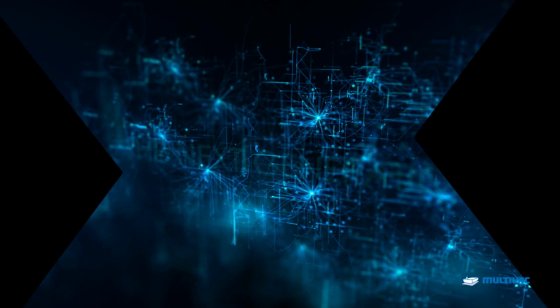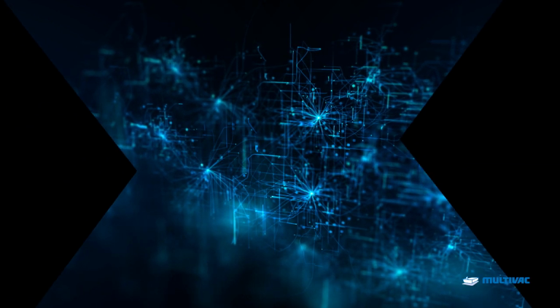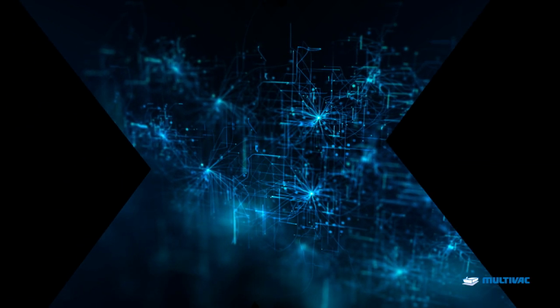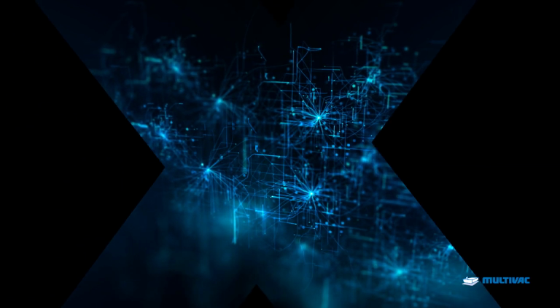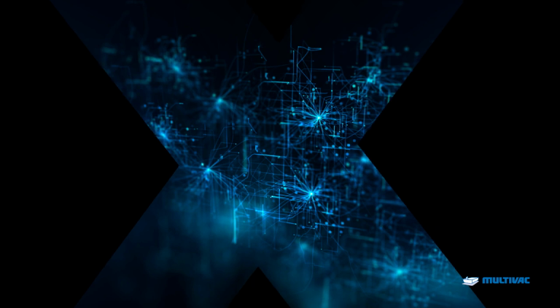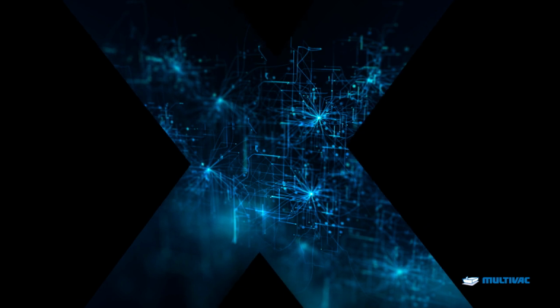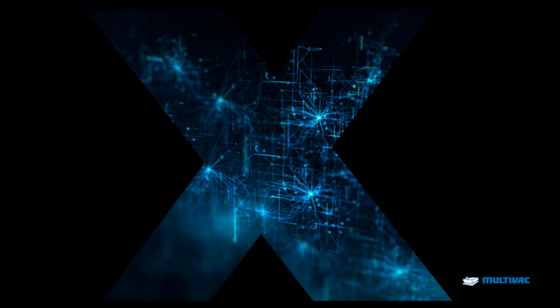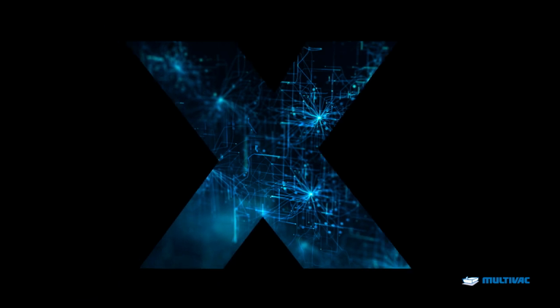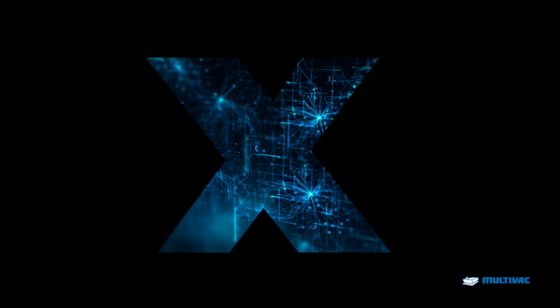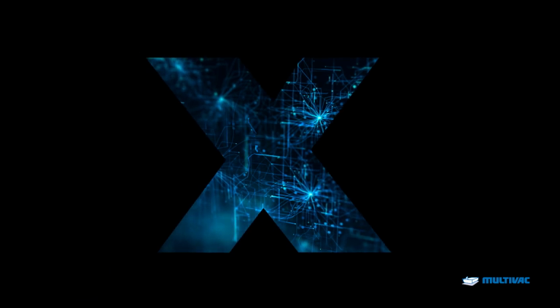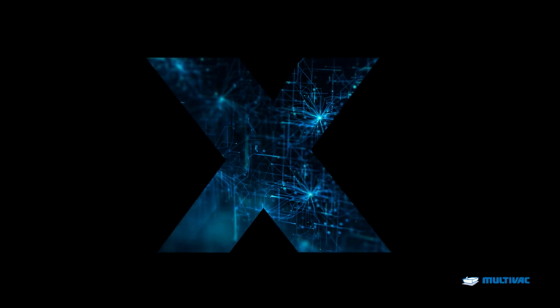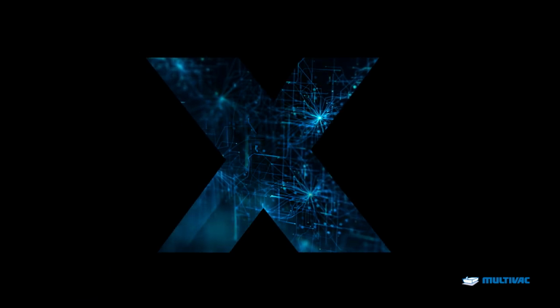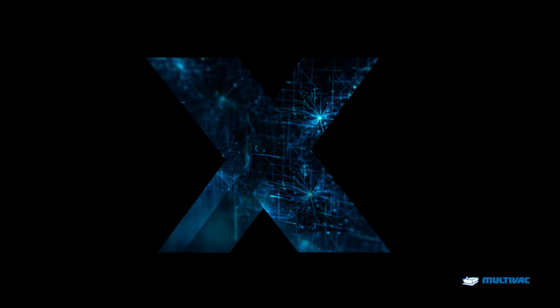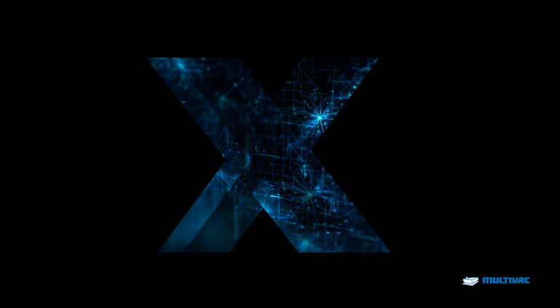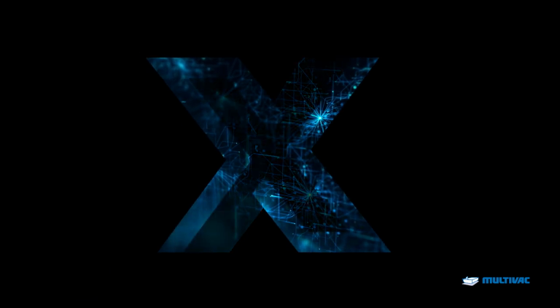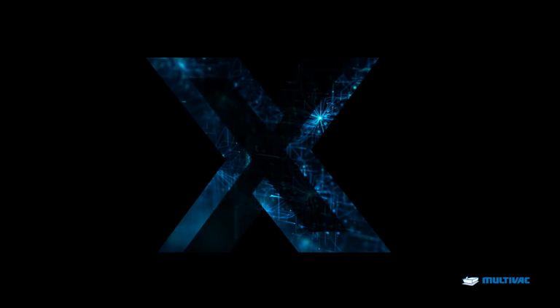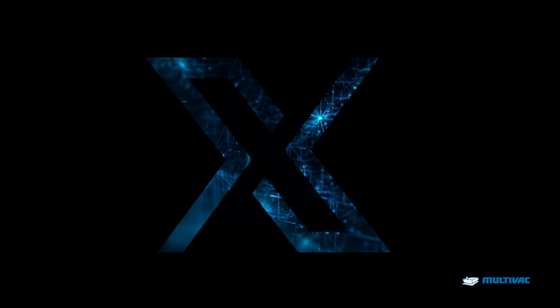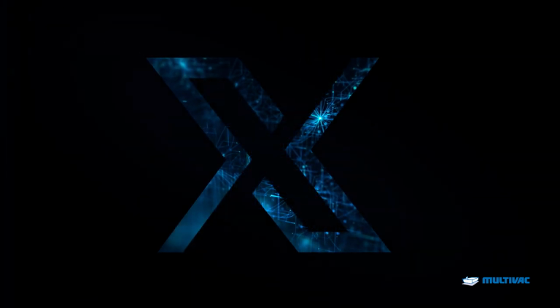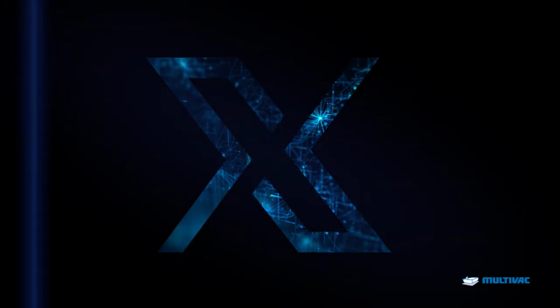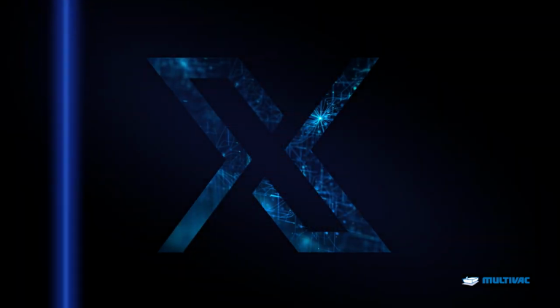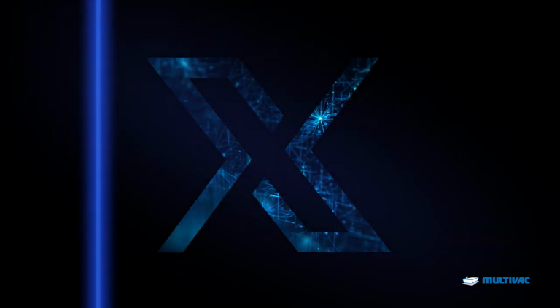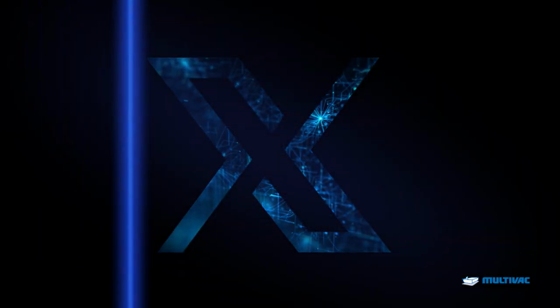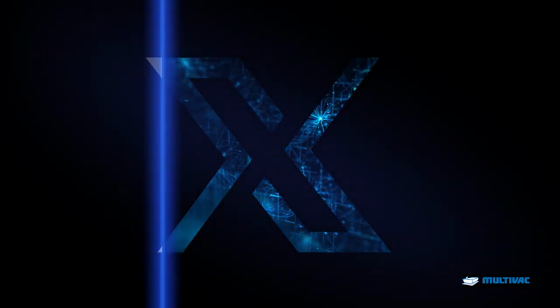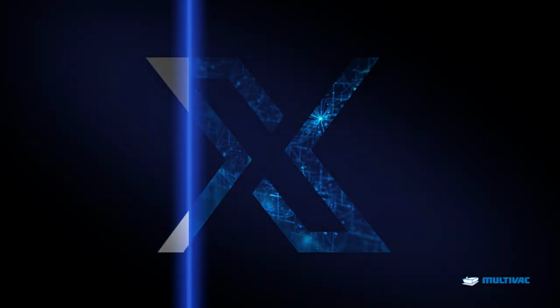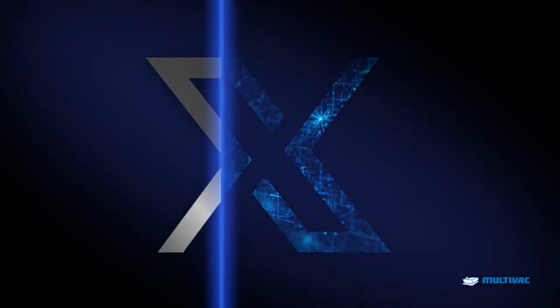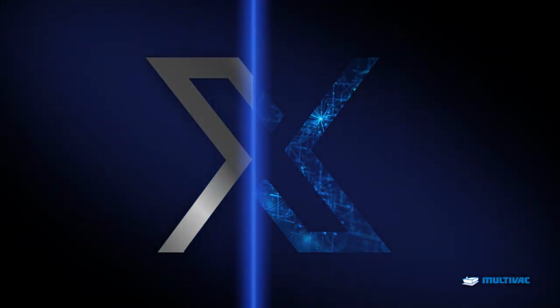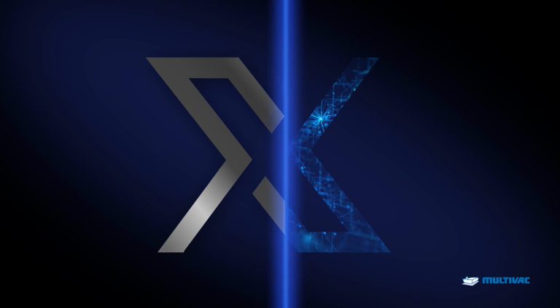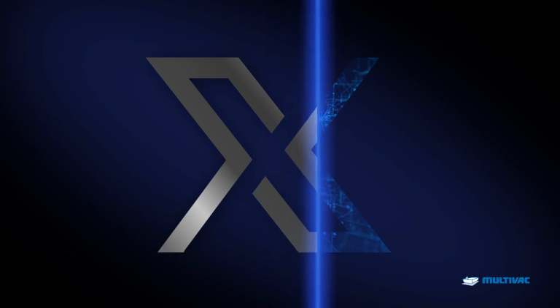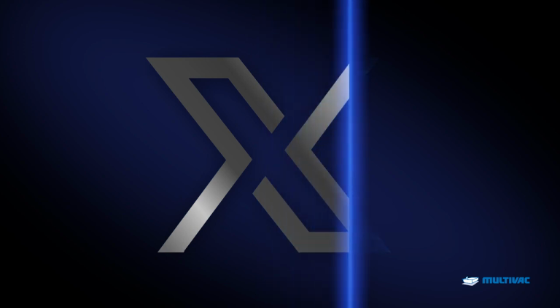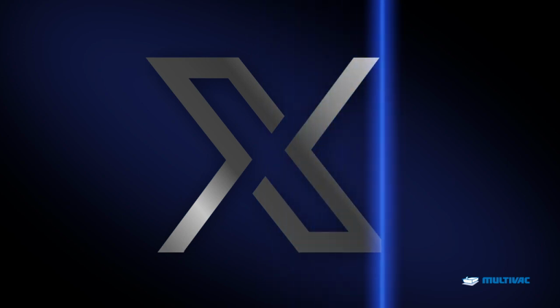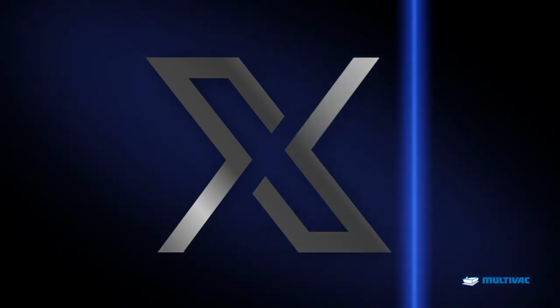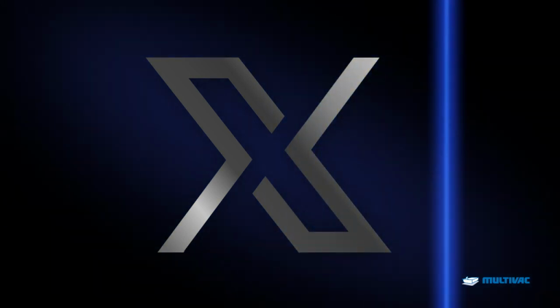Multivac X-Line: Maximum pack security. Consistent quality. Highest output. Future-proofed.